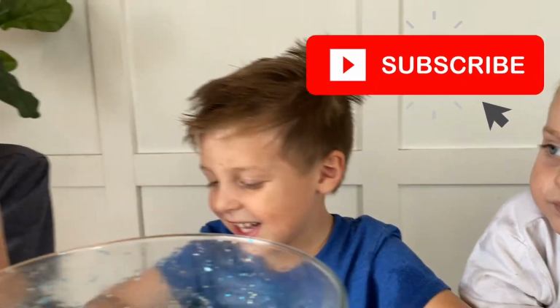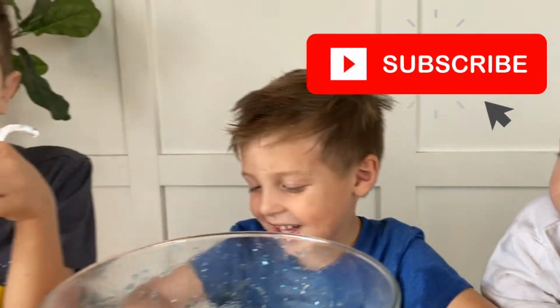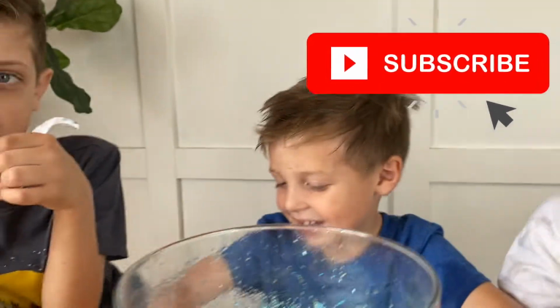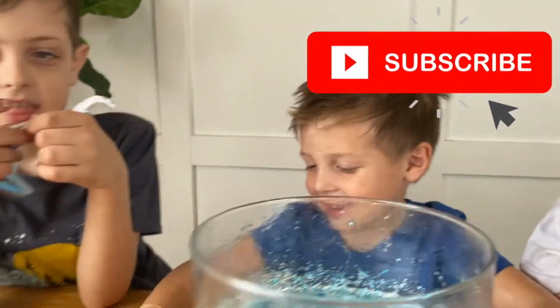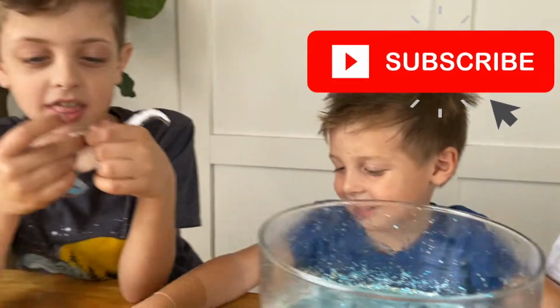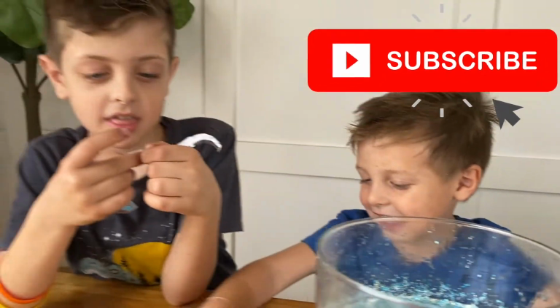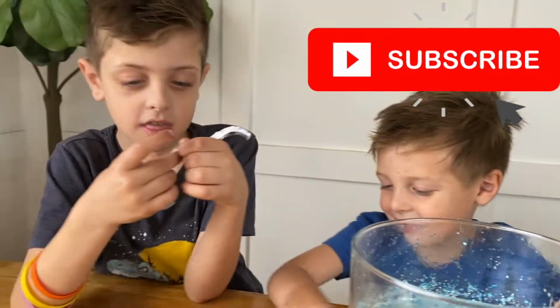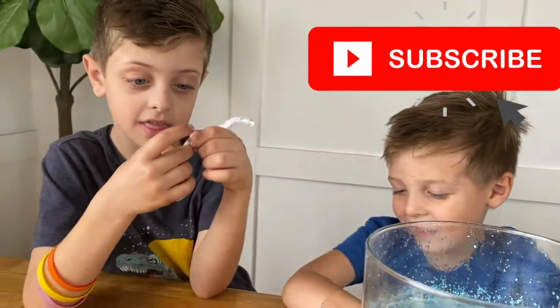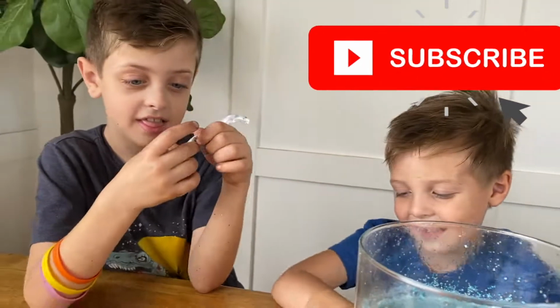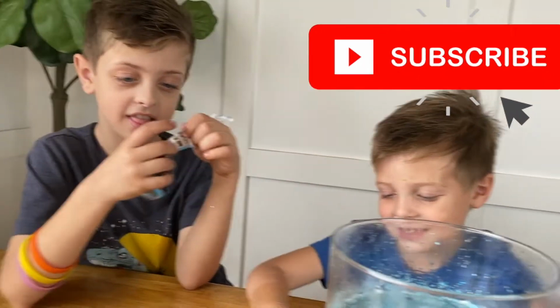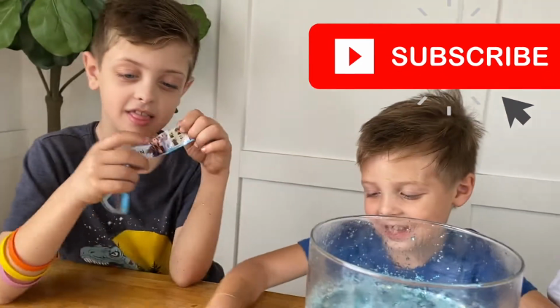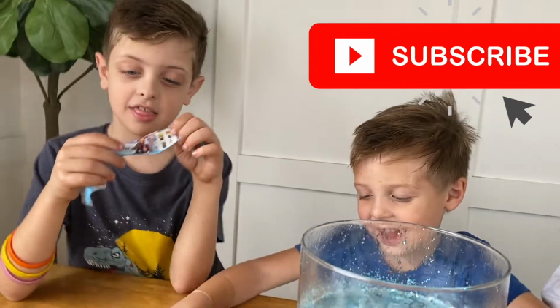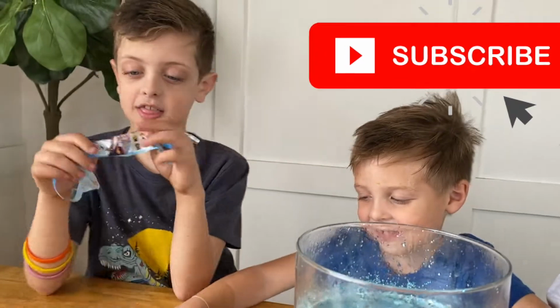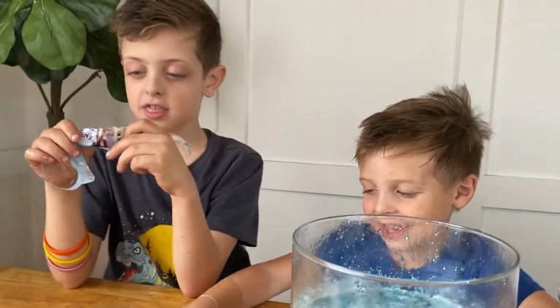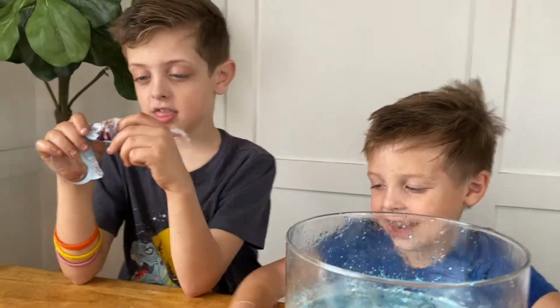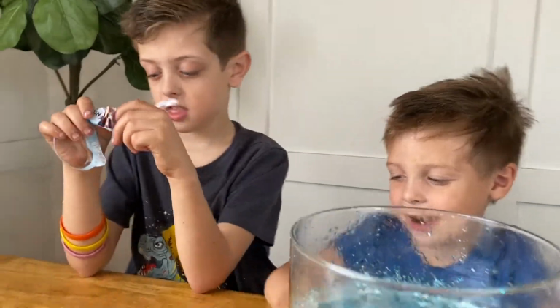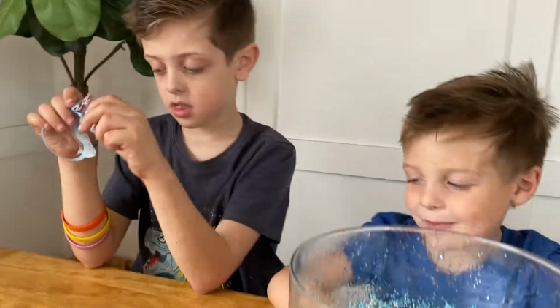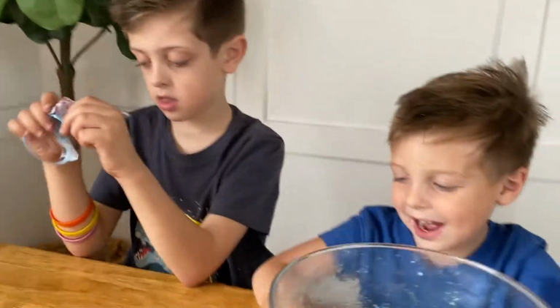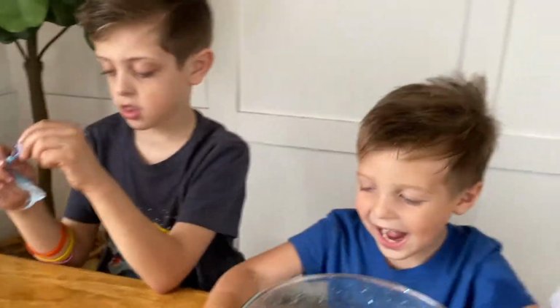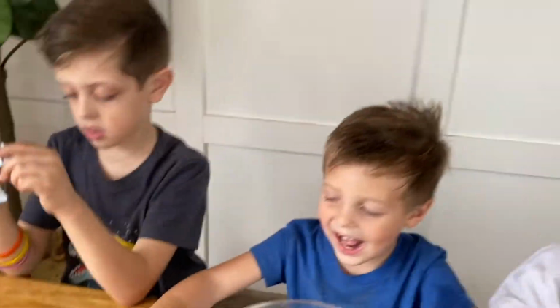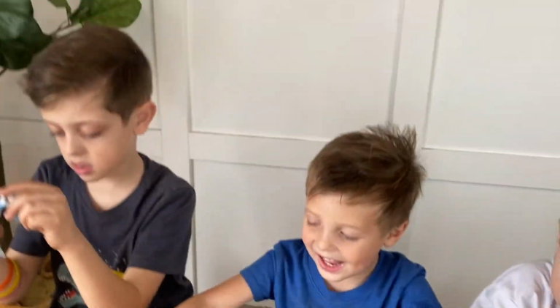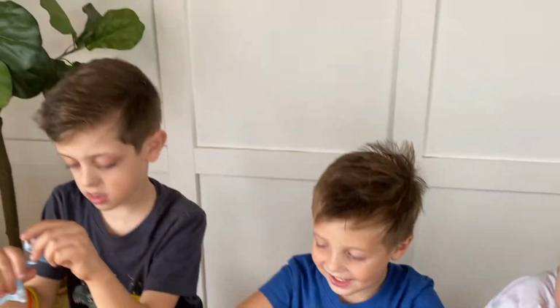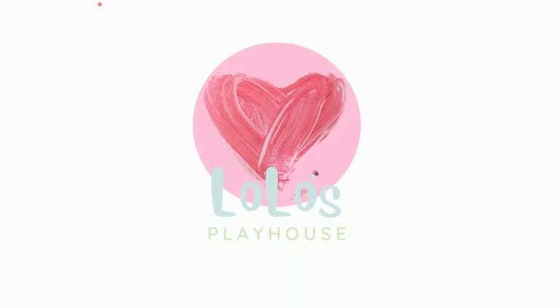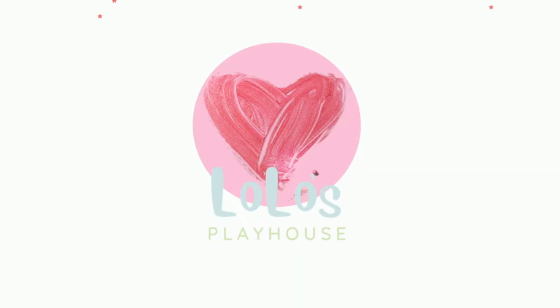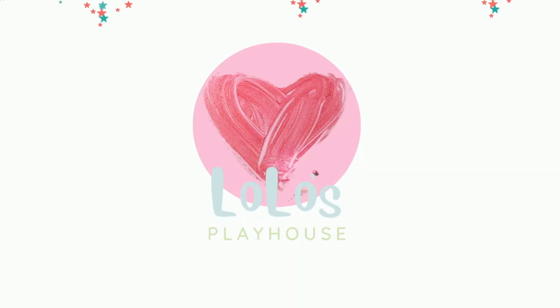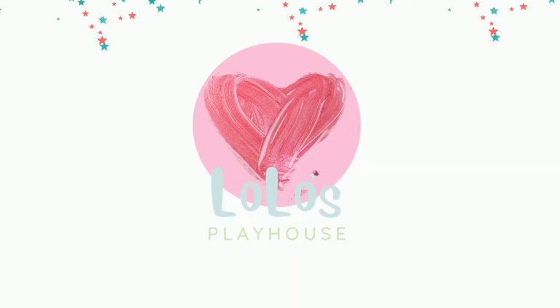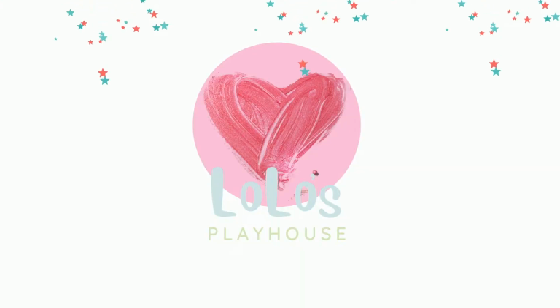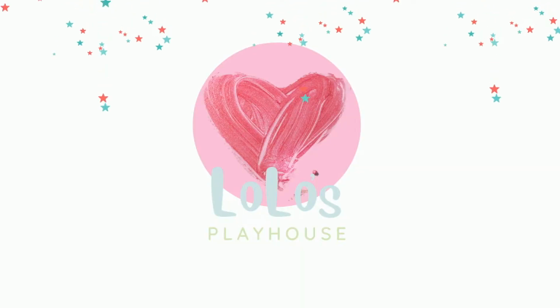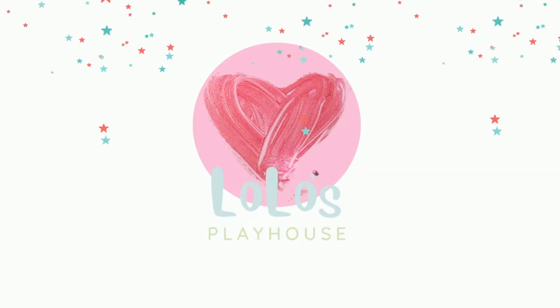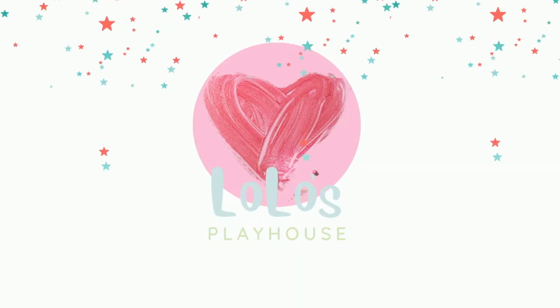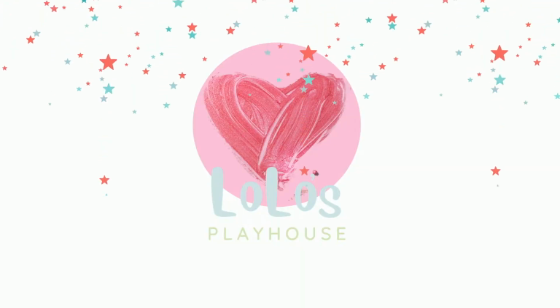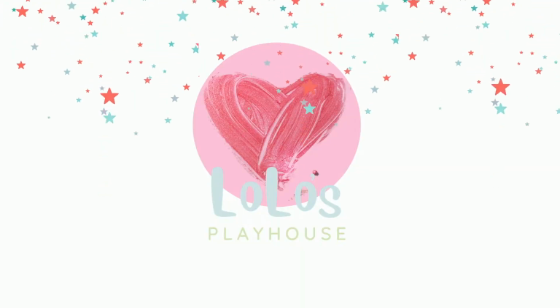Thanks for watching my video. Bye! I love Playhouse.